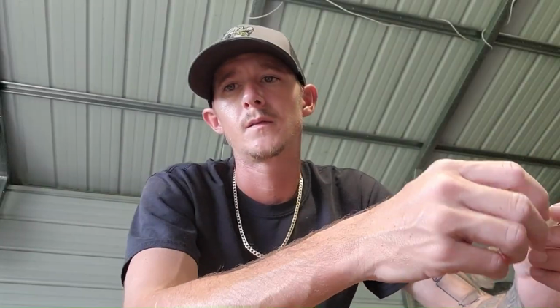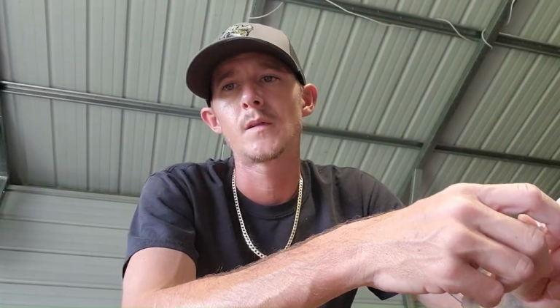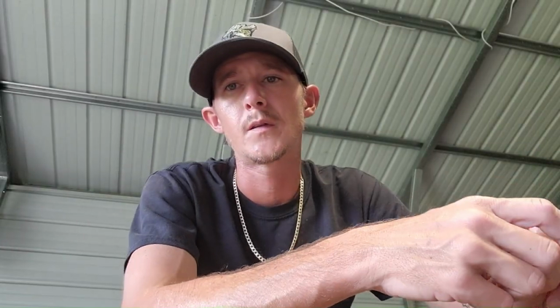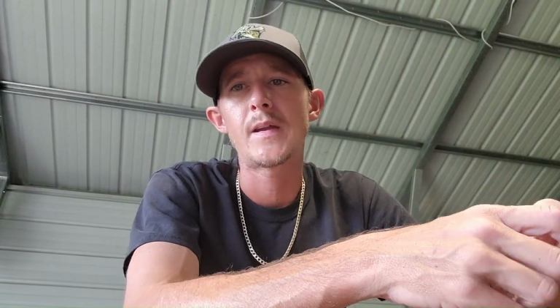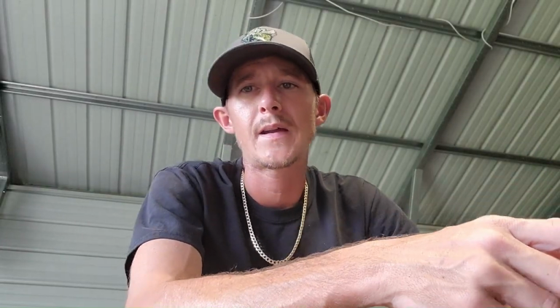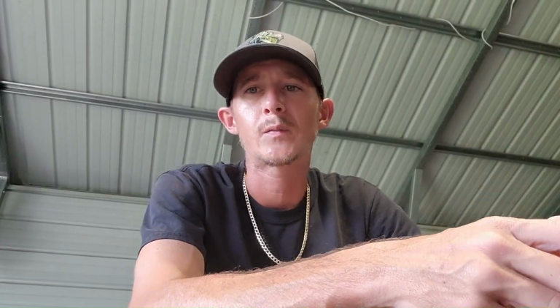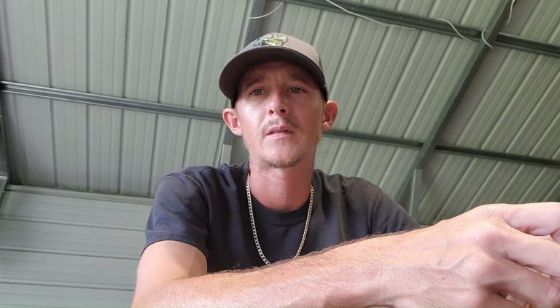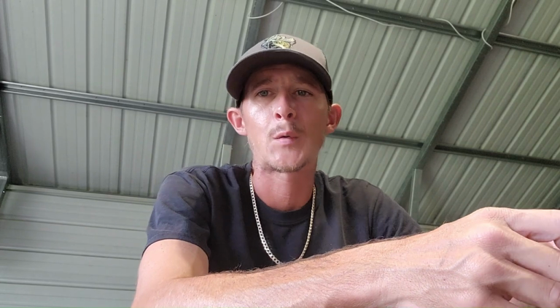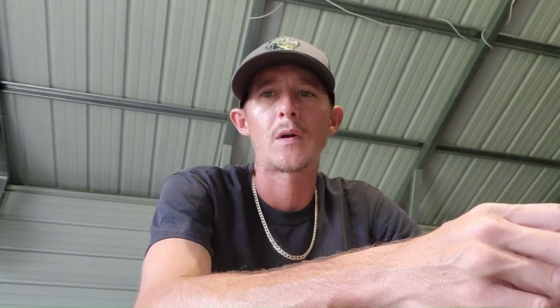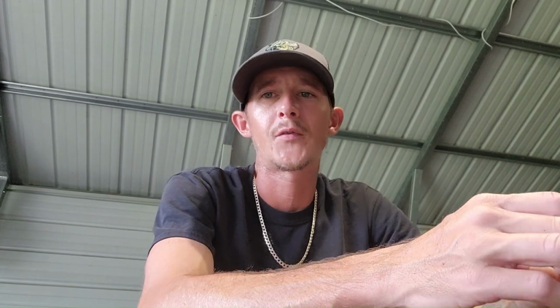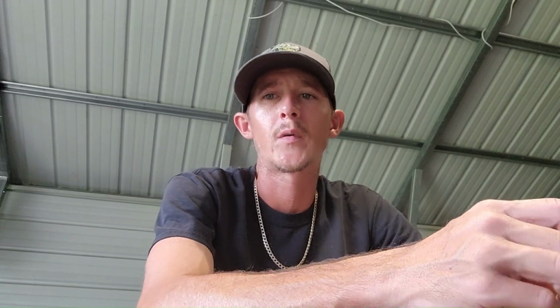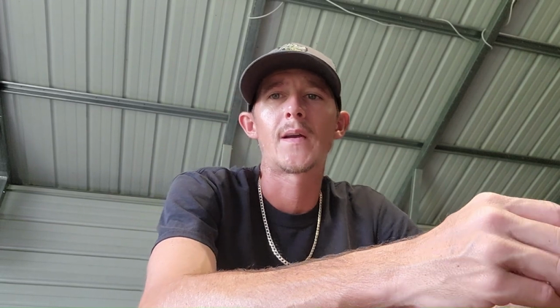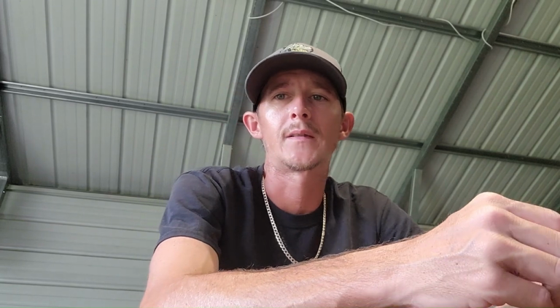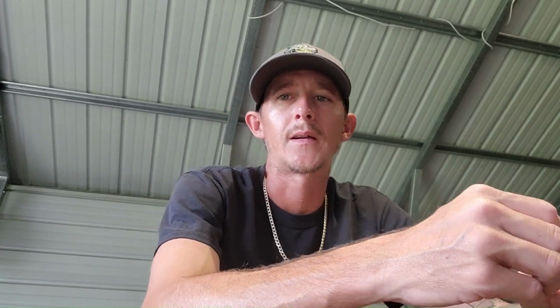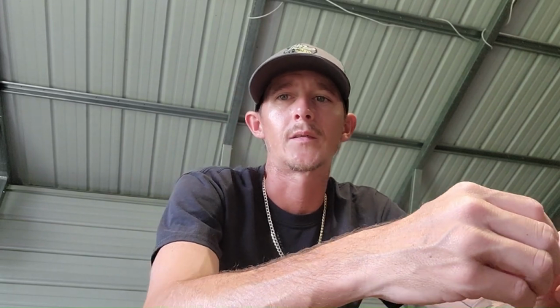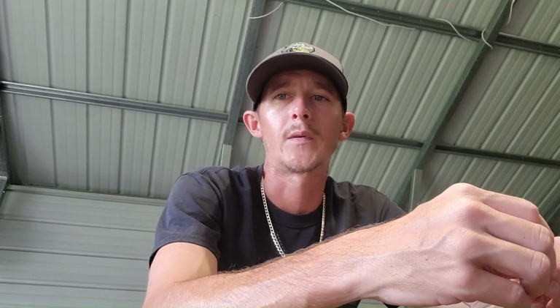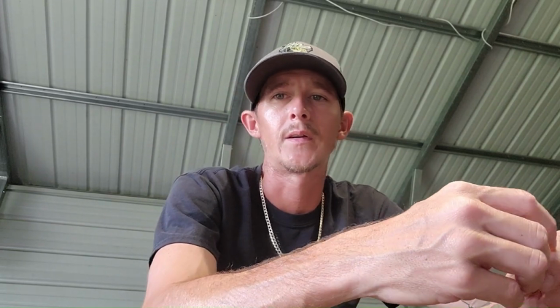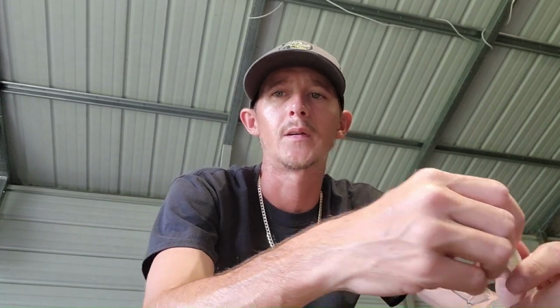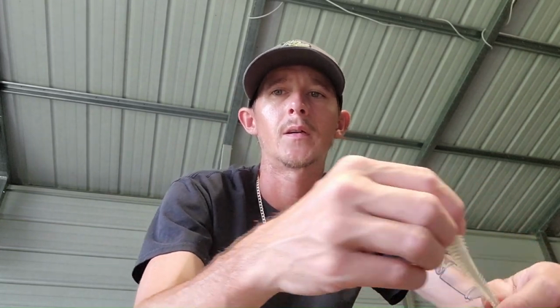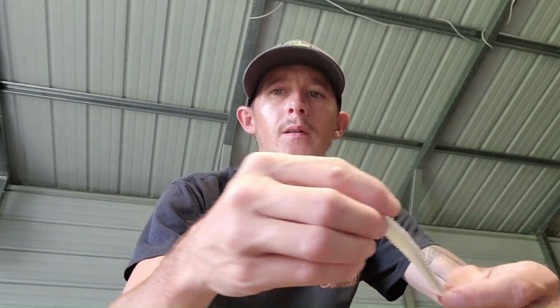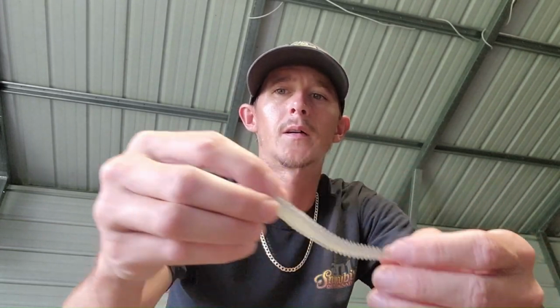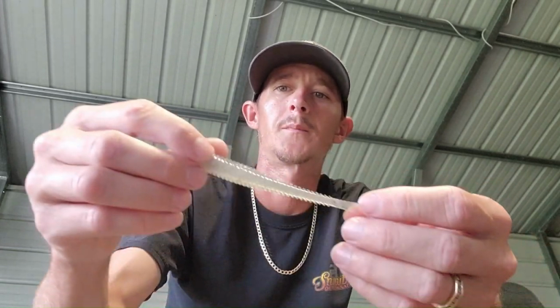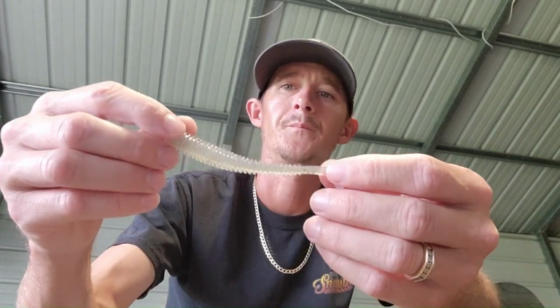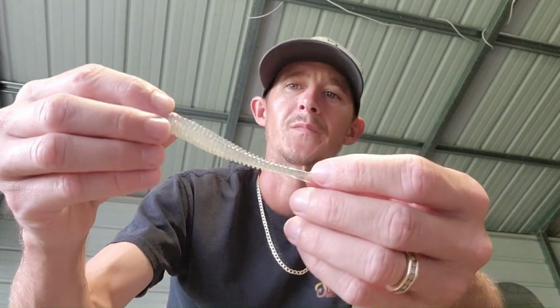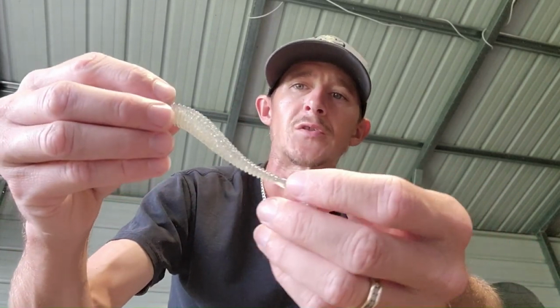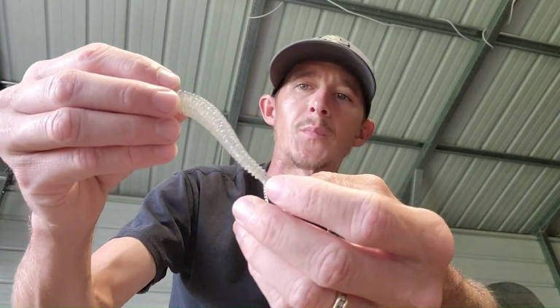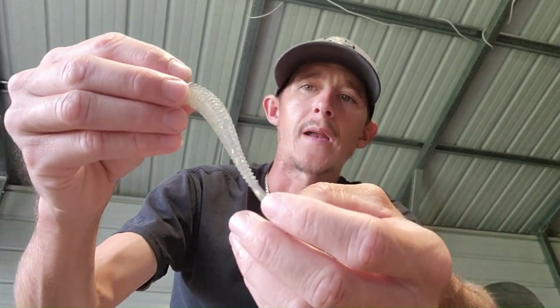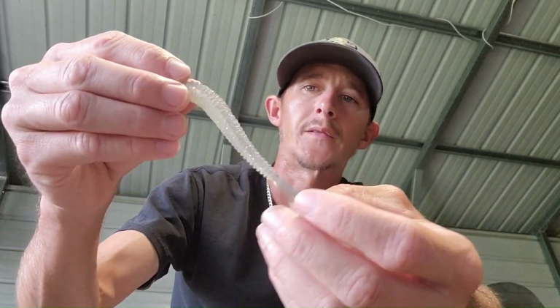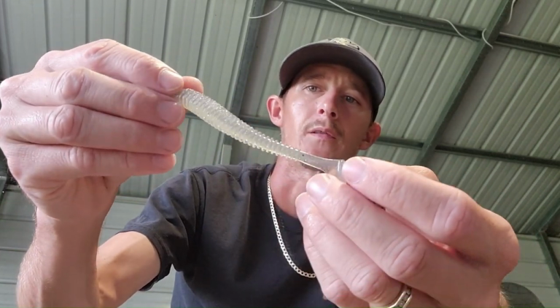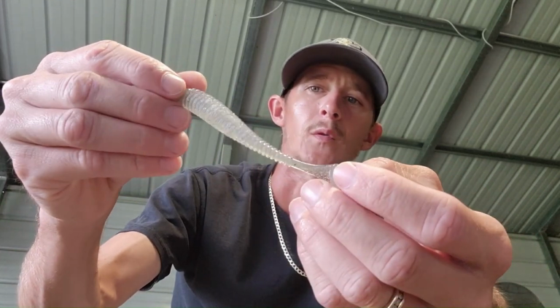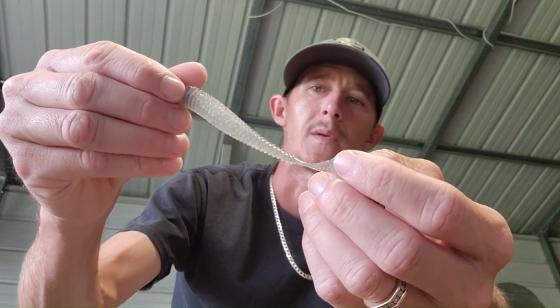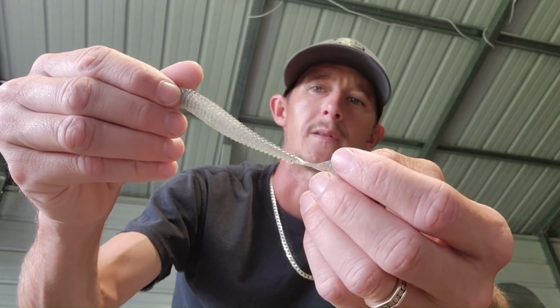So today I just want to talk about three ways I like to rig your paddle tail swimbait.